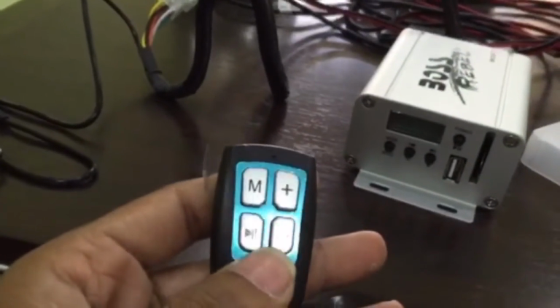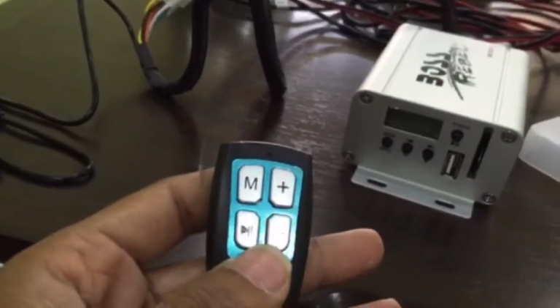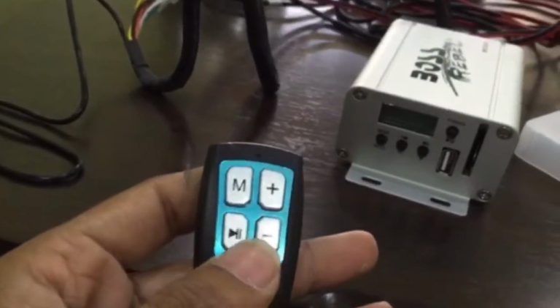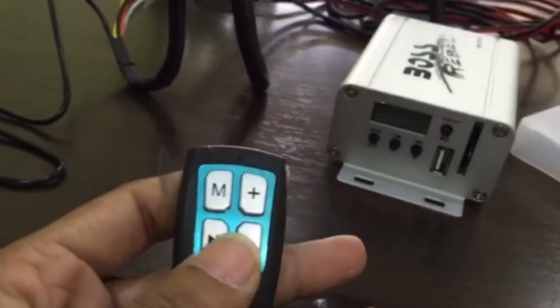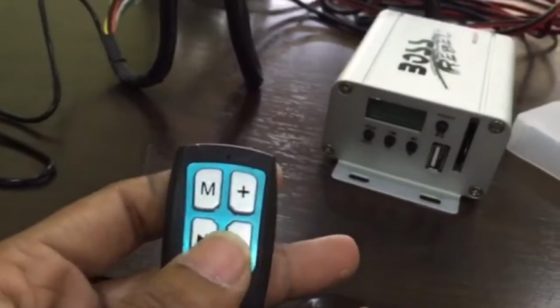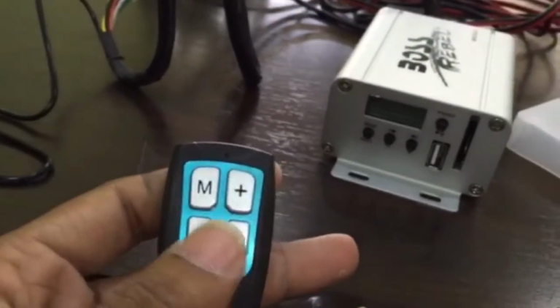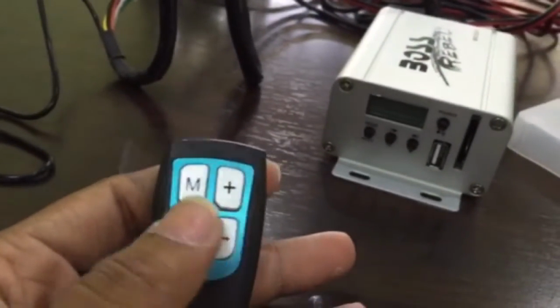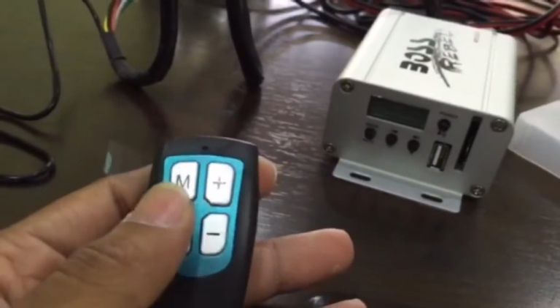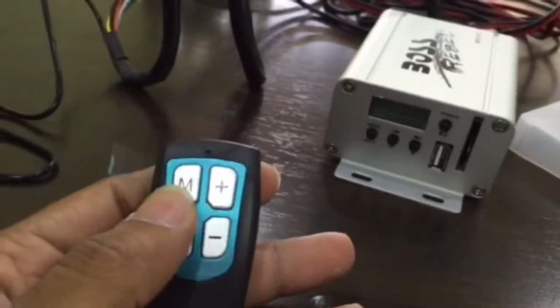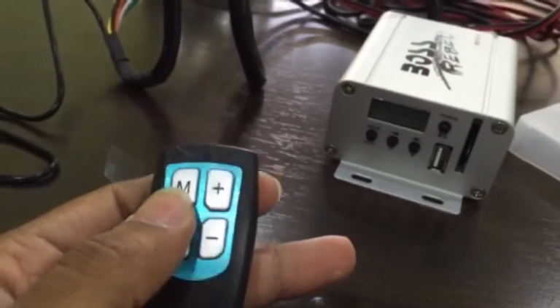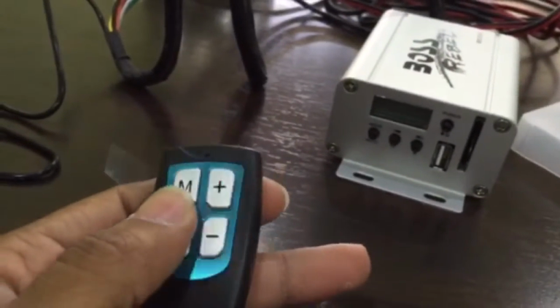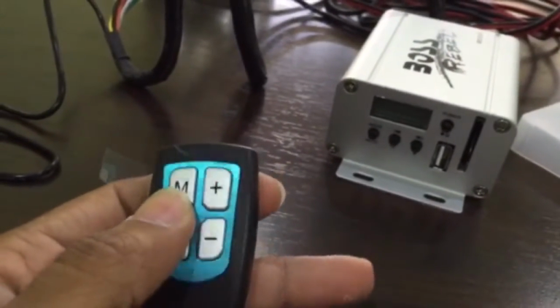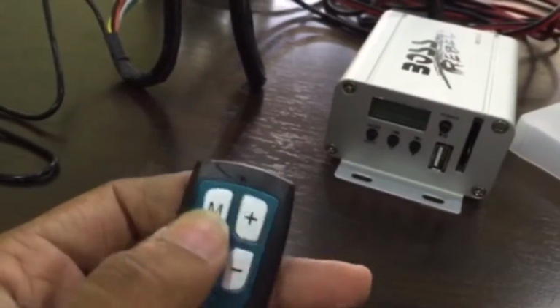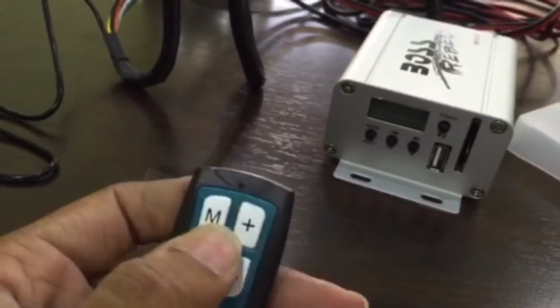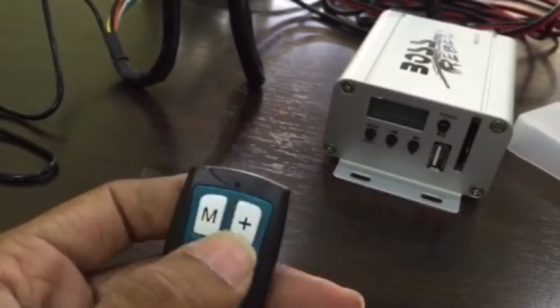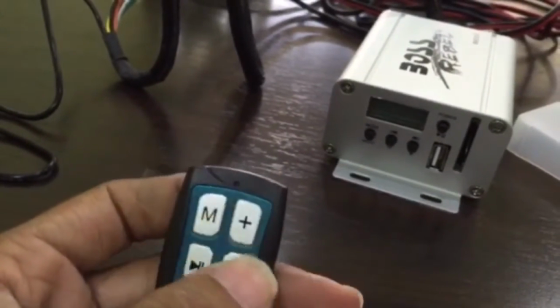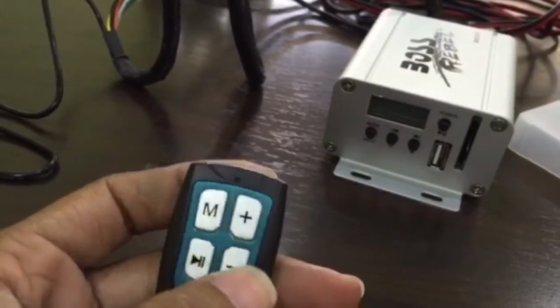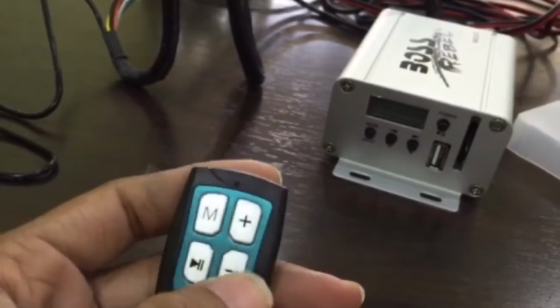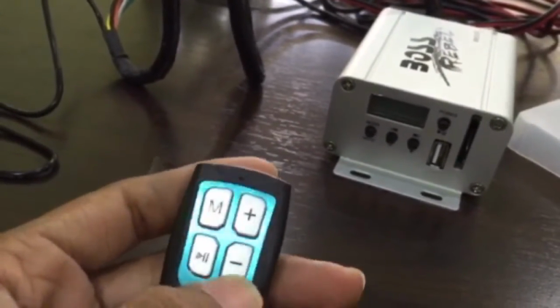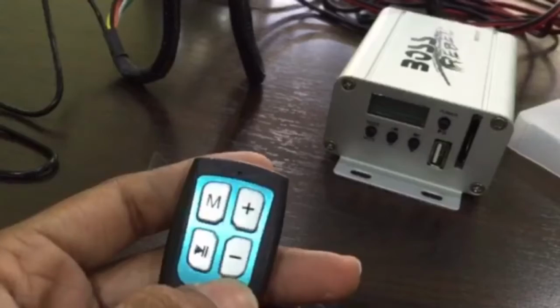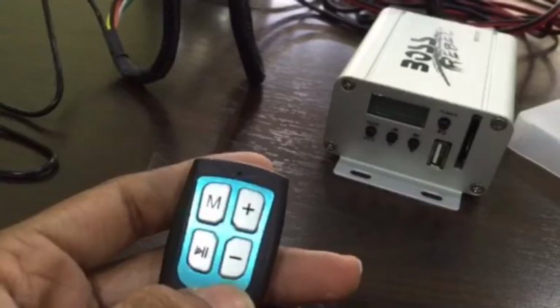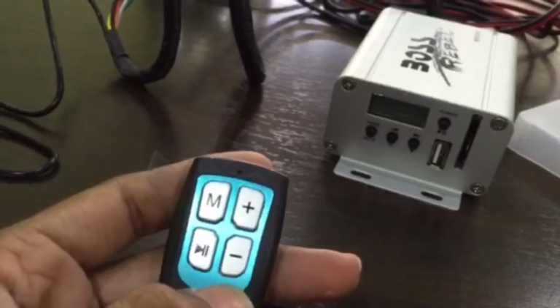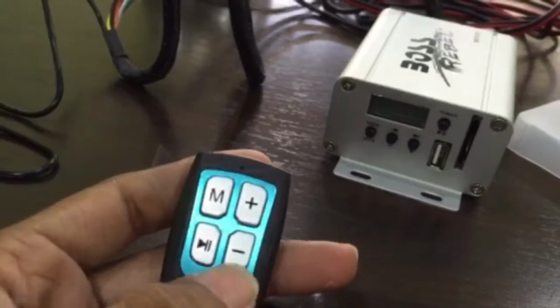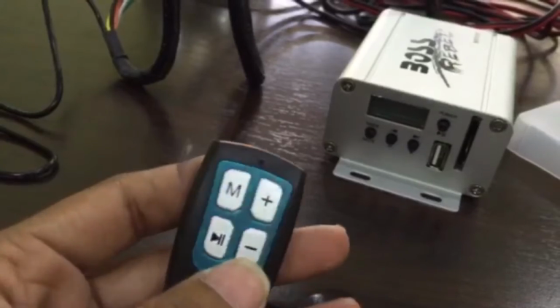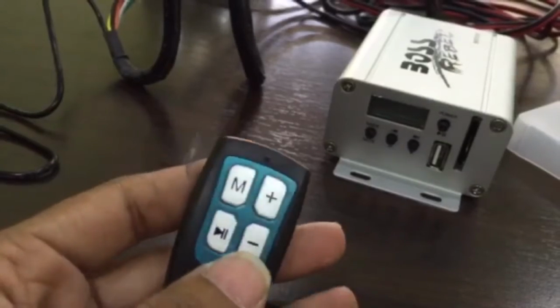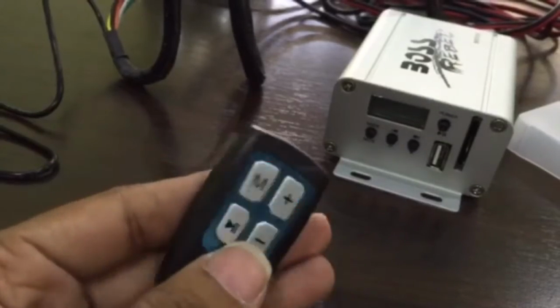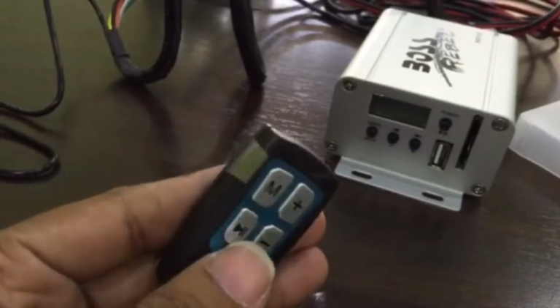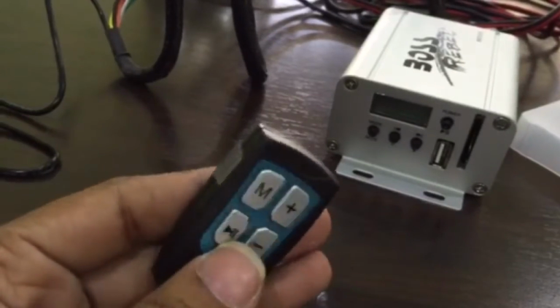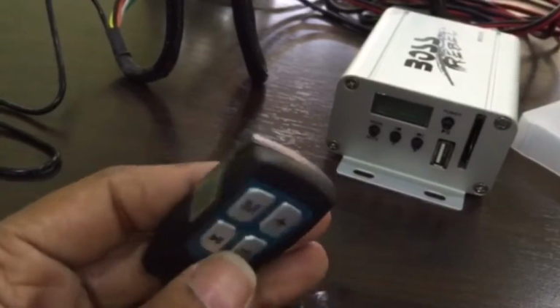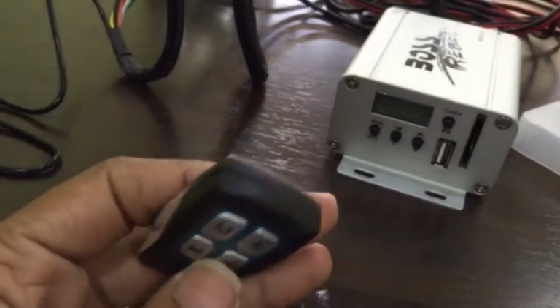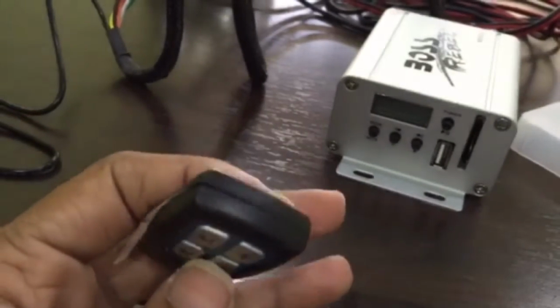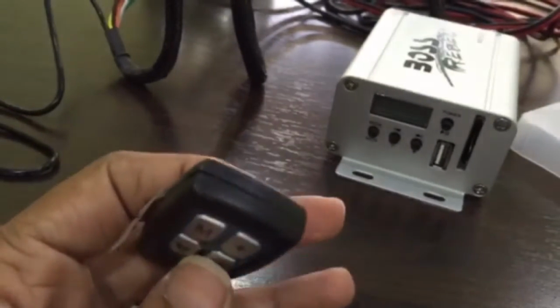The remote has mute, pause and play, and volume buttons on it.